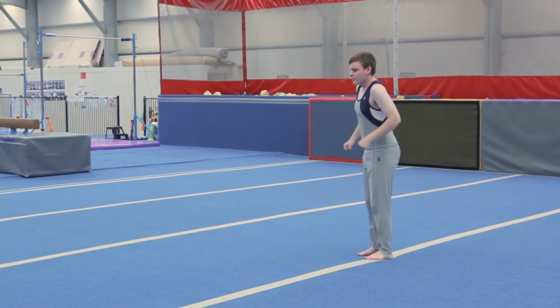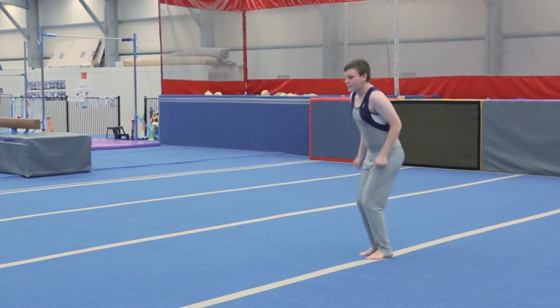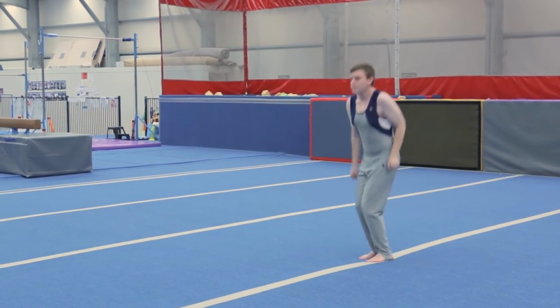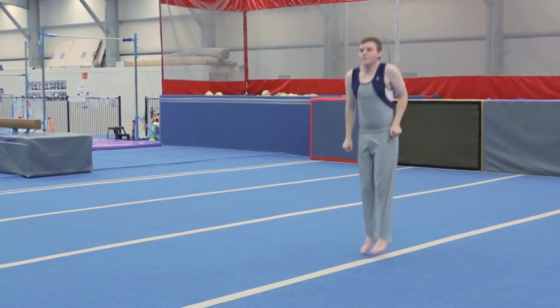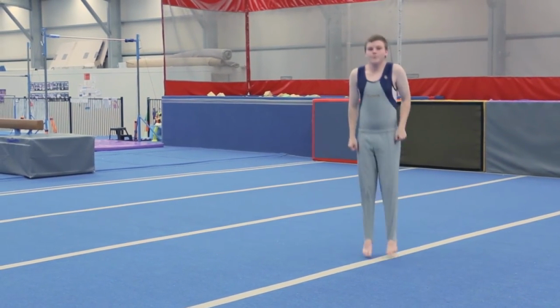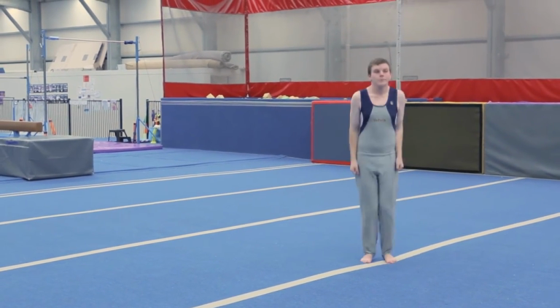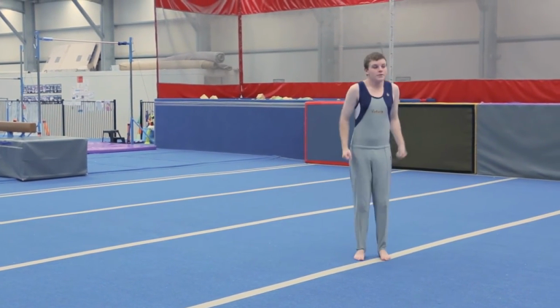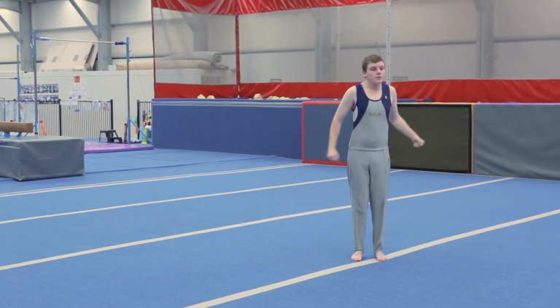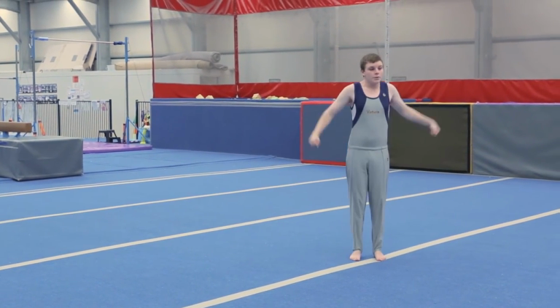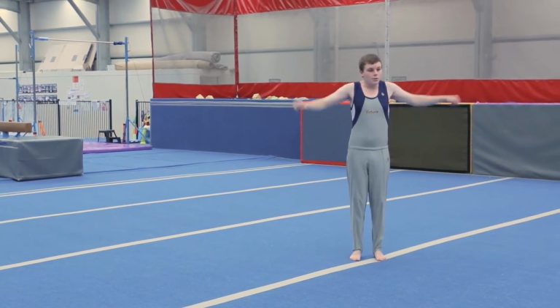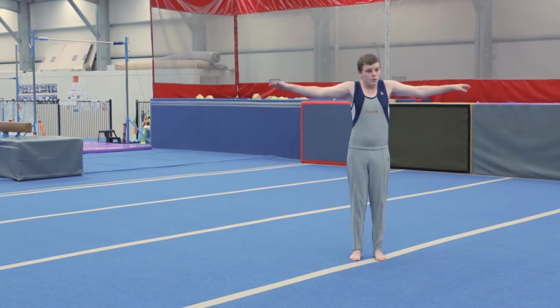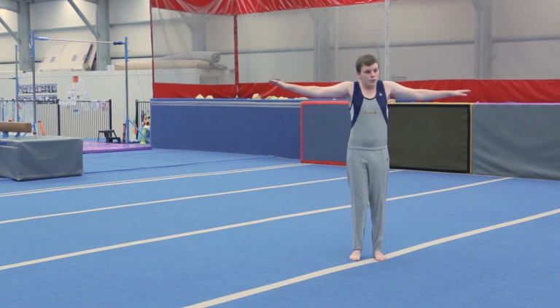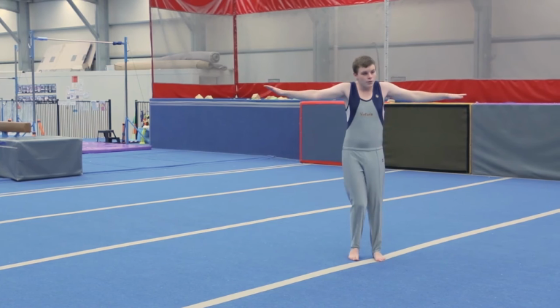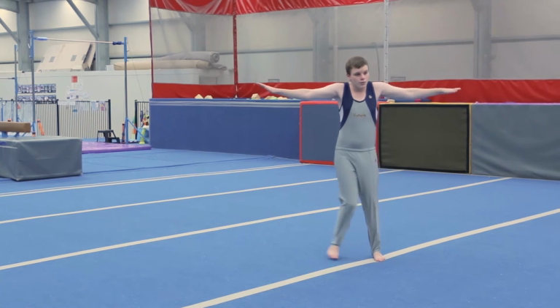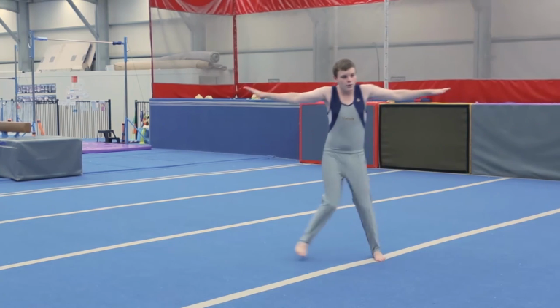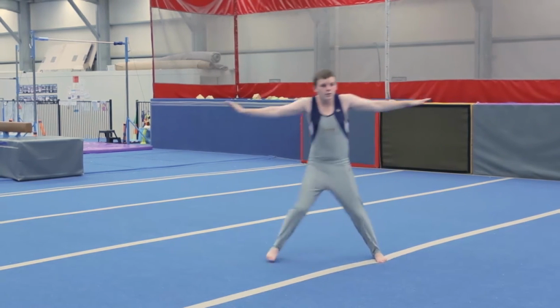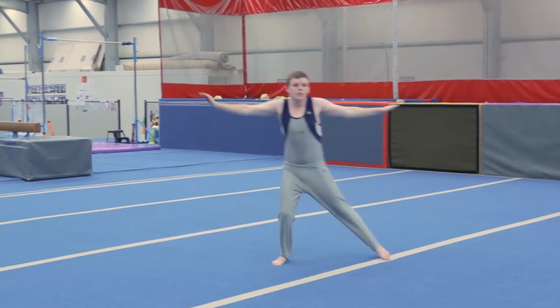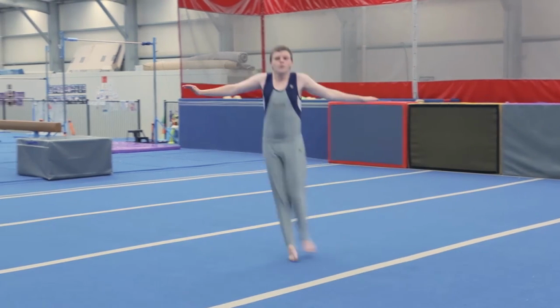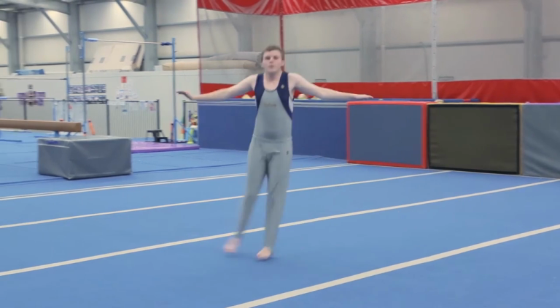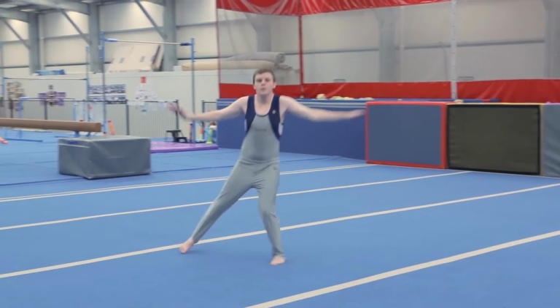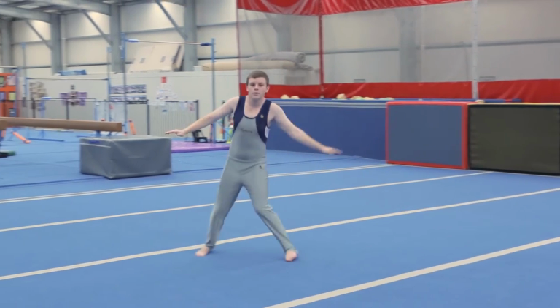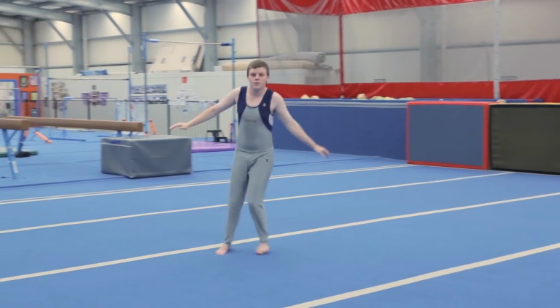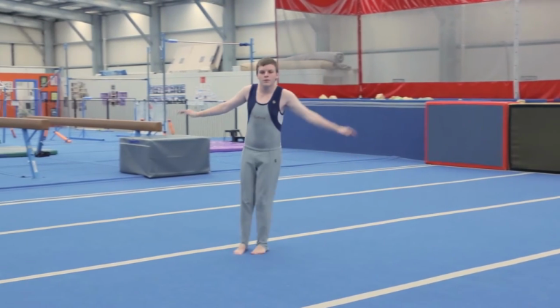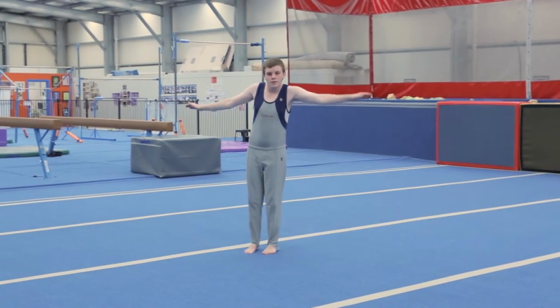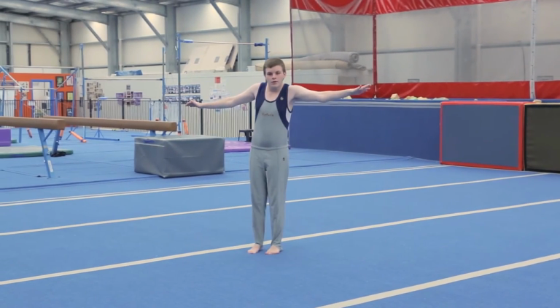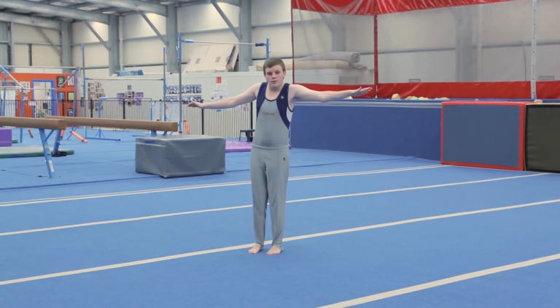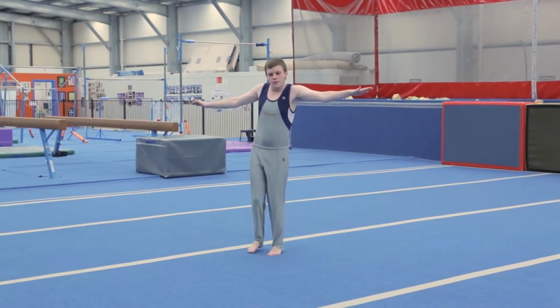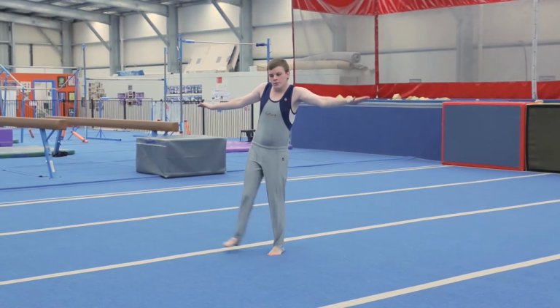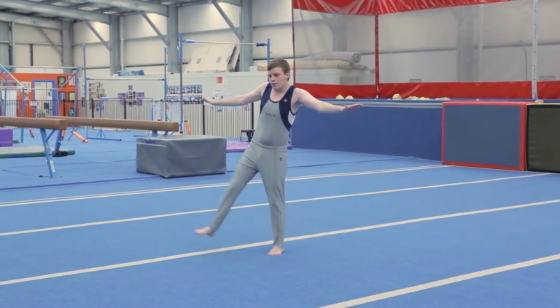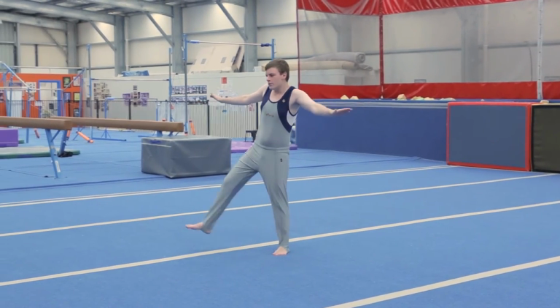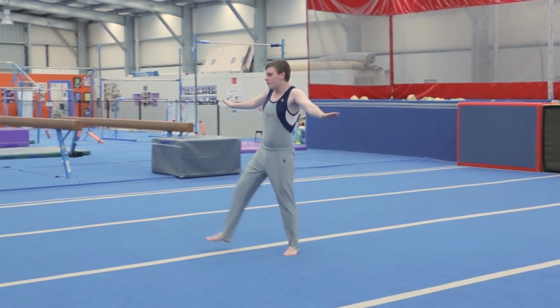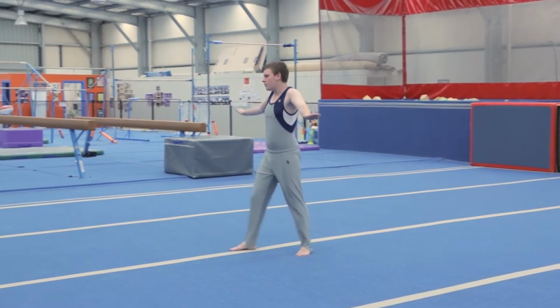Jump quarter turn to one side, chasse. Quarter turn arabesque.